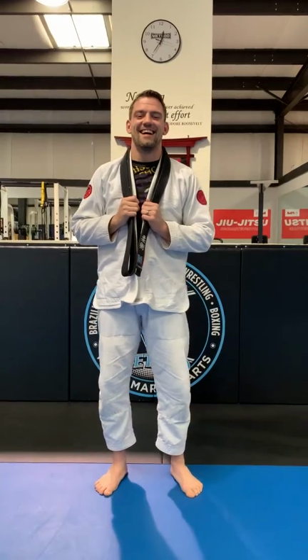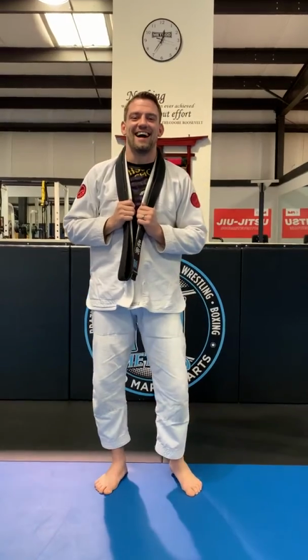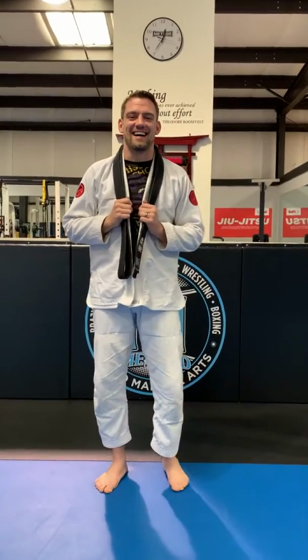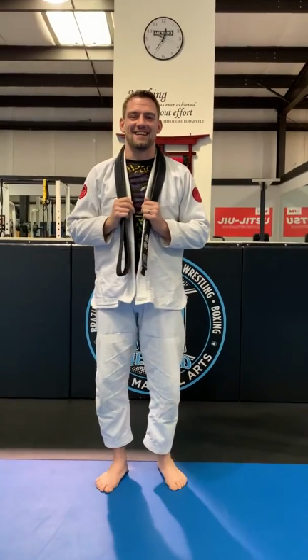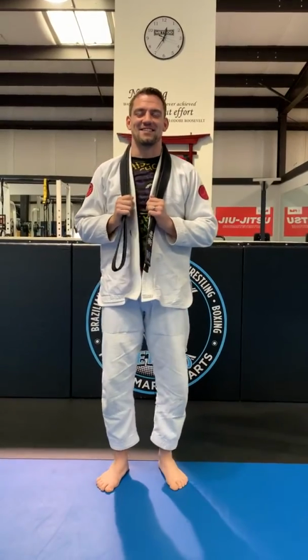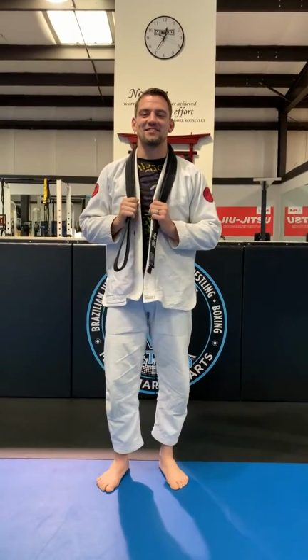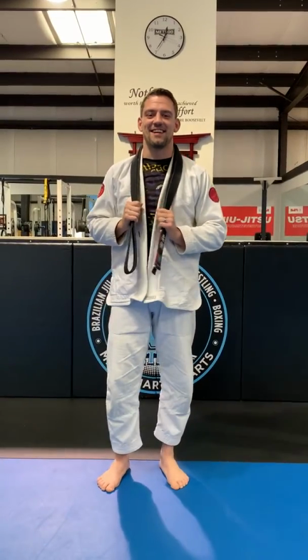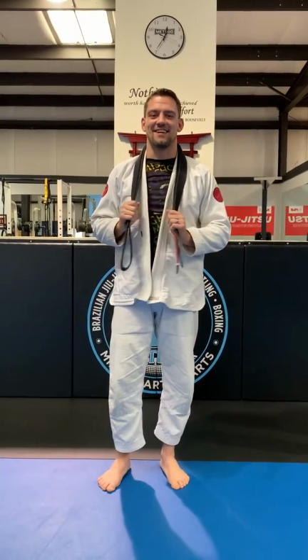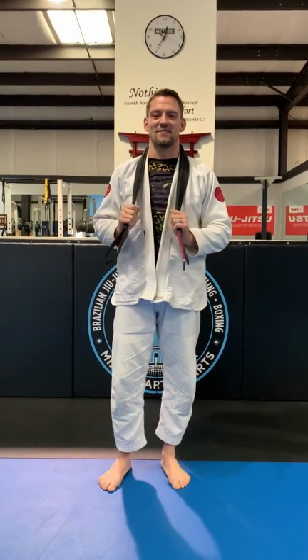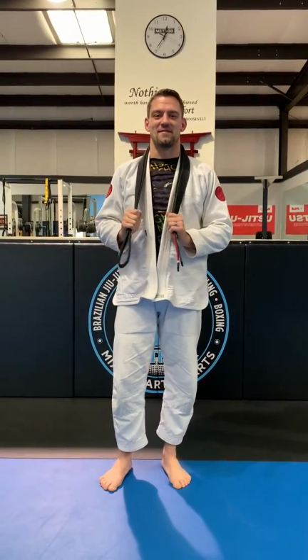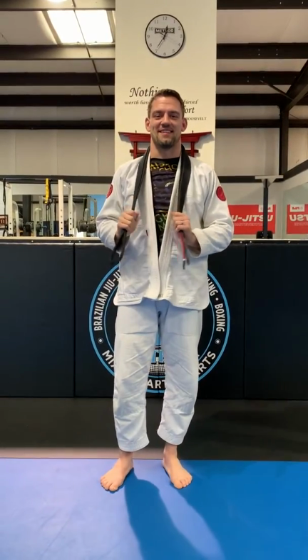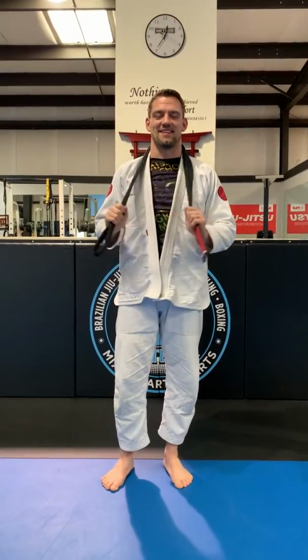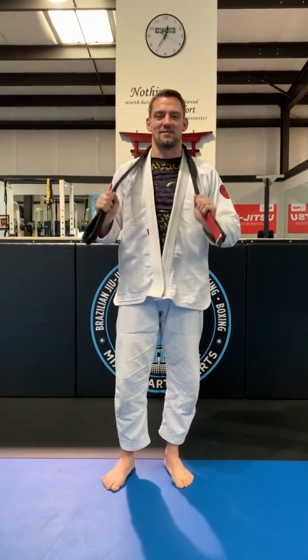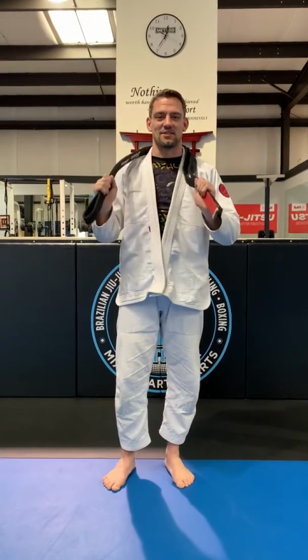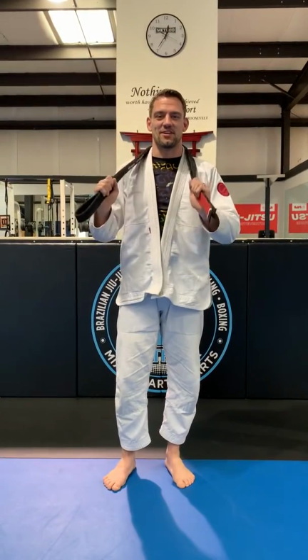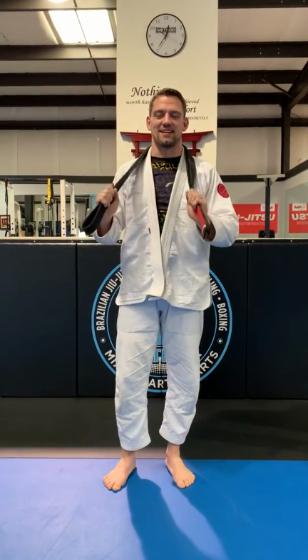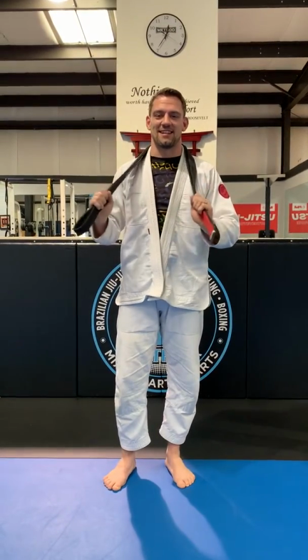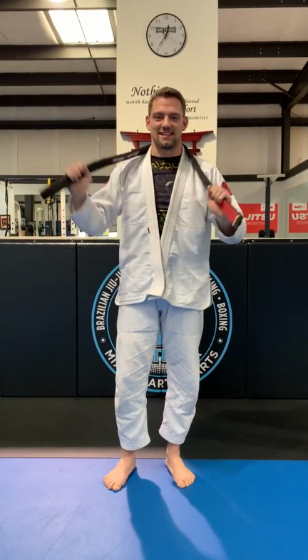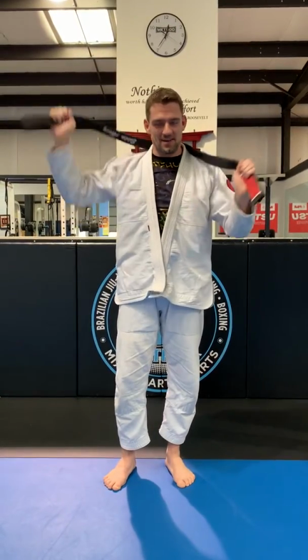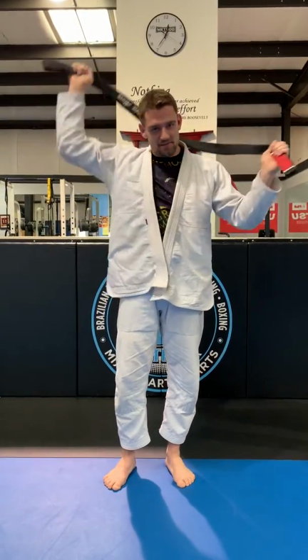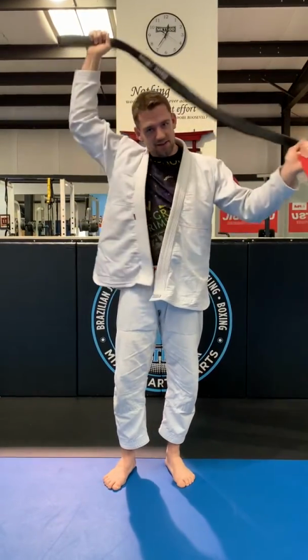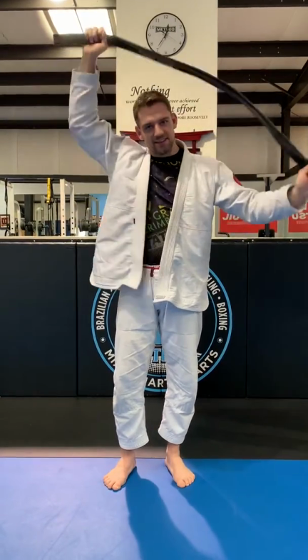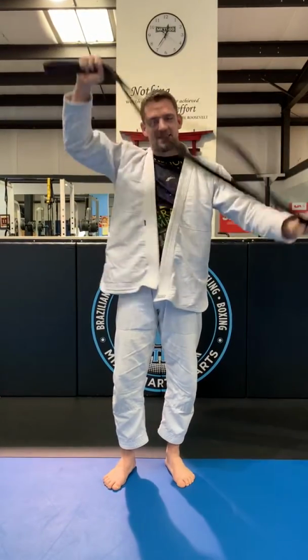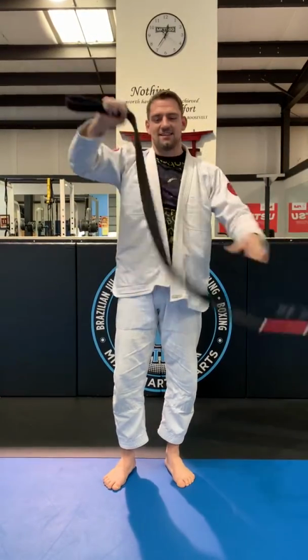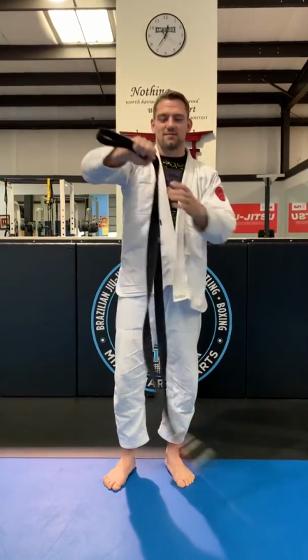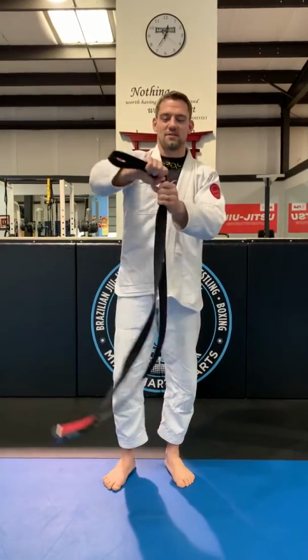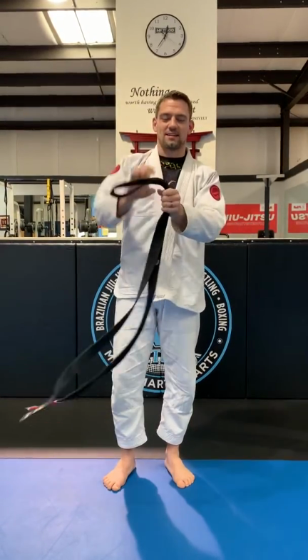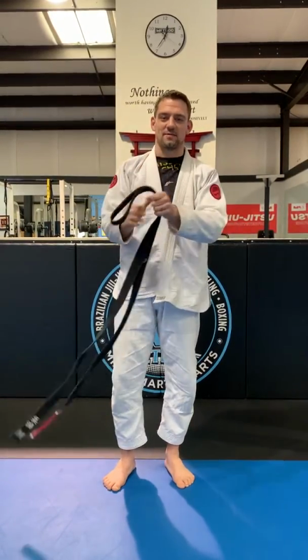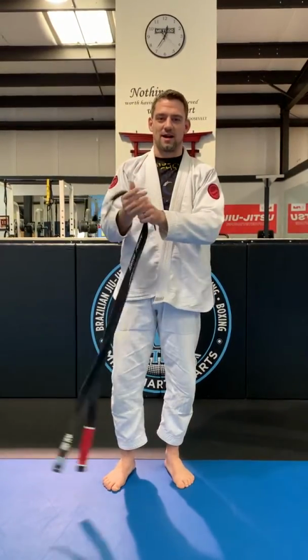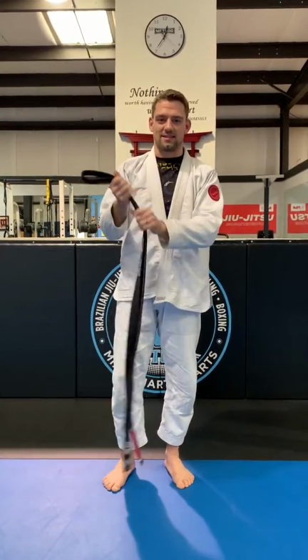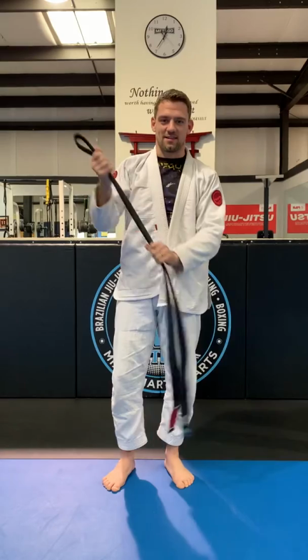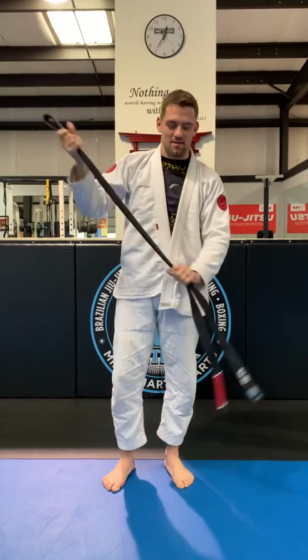Hi guys, Coach Eddie here from Method and I'm going to show you guys how to tie your belt, something you guys can practice at home.